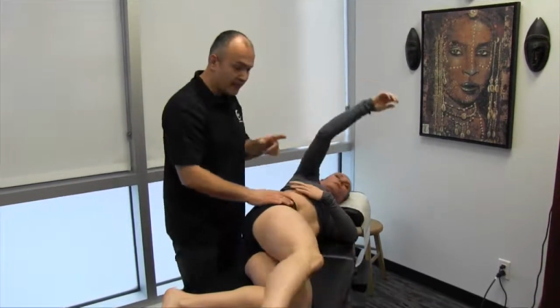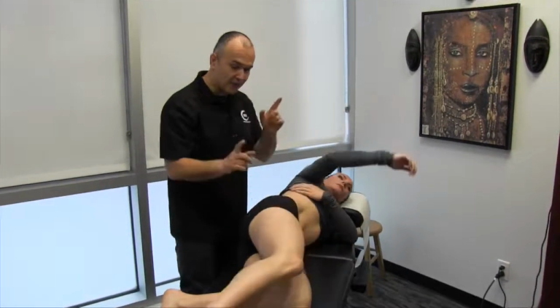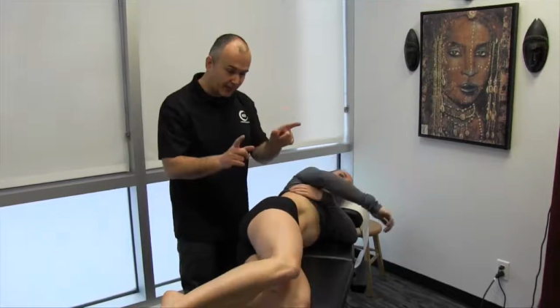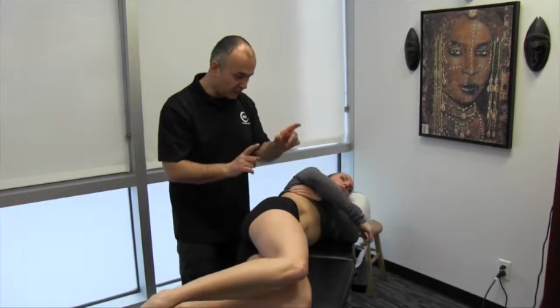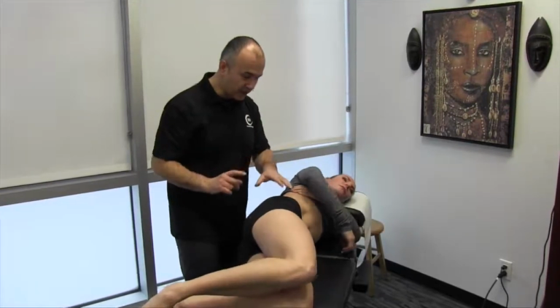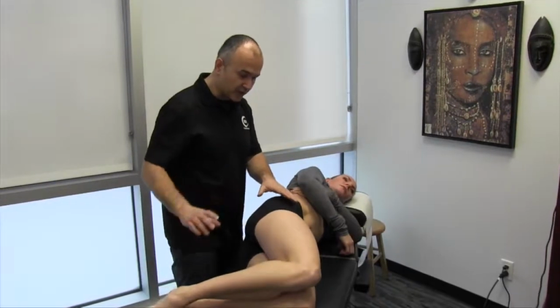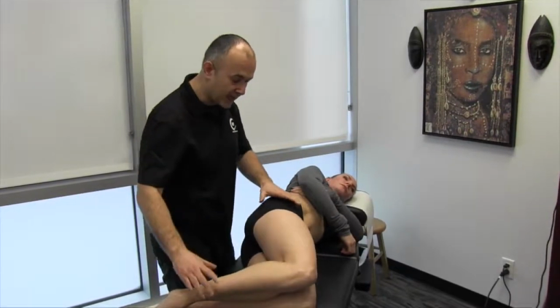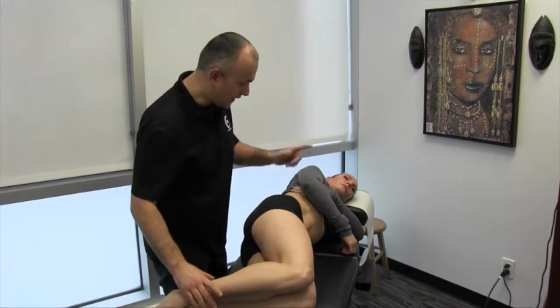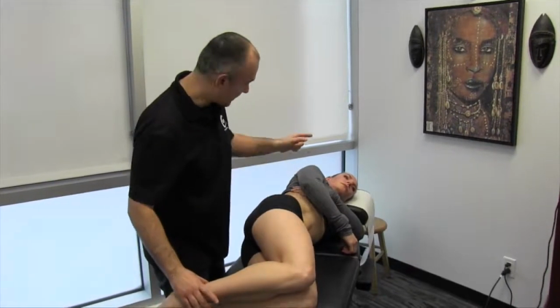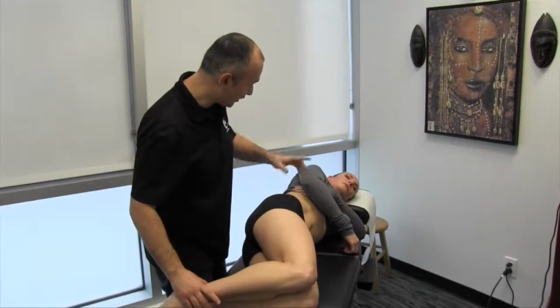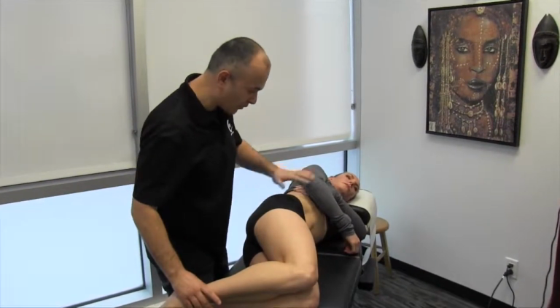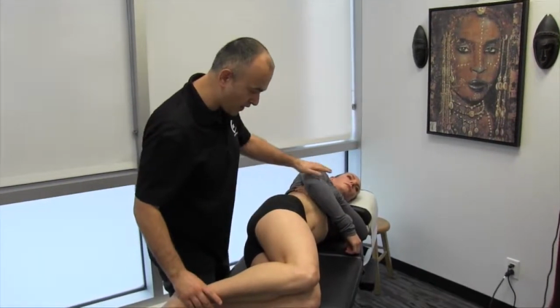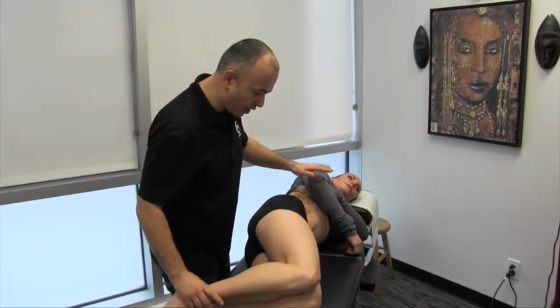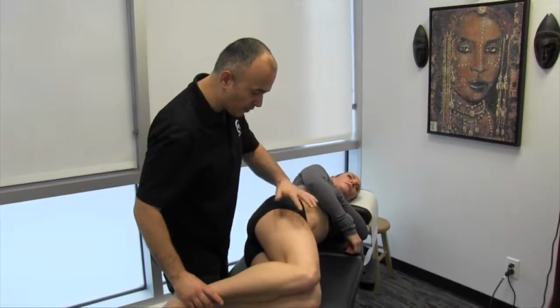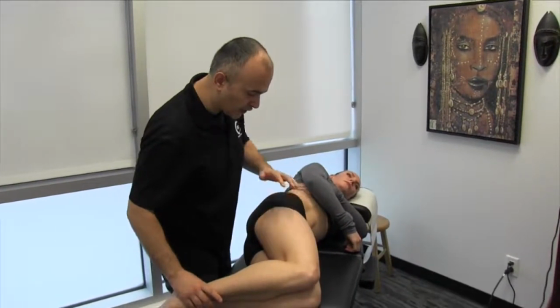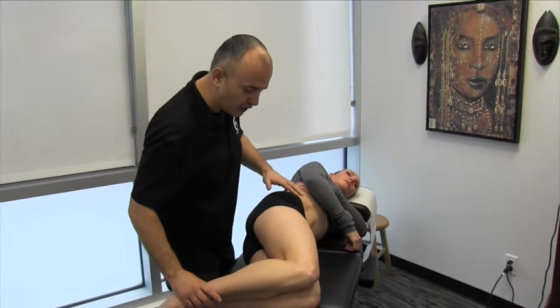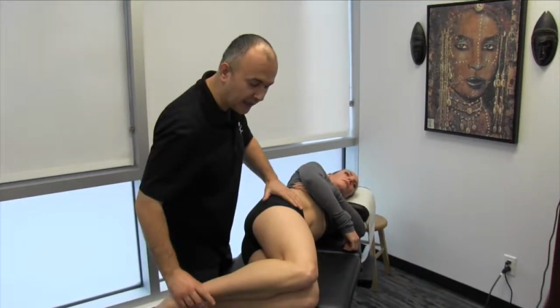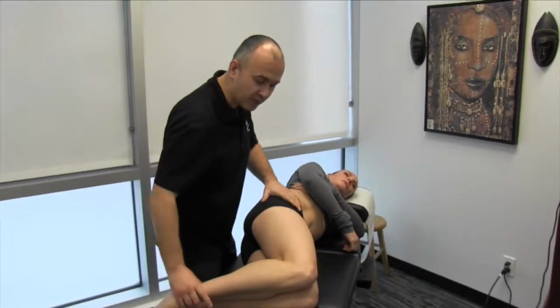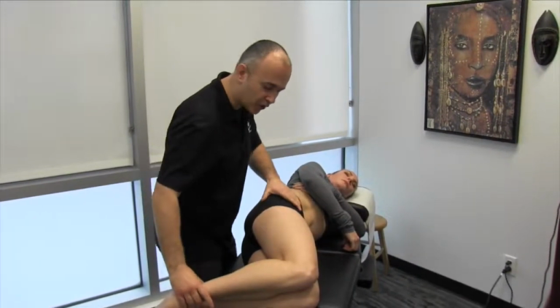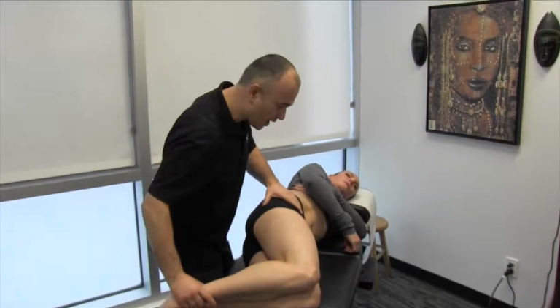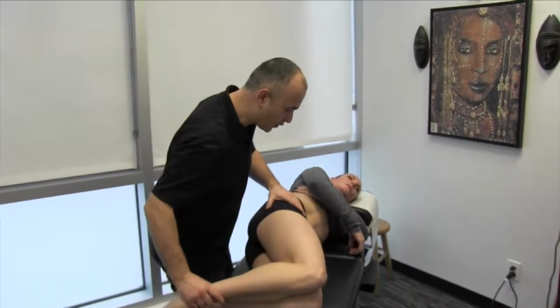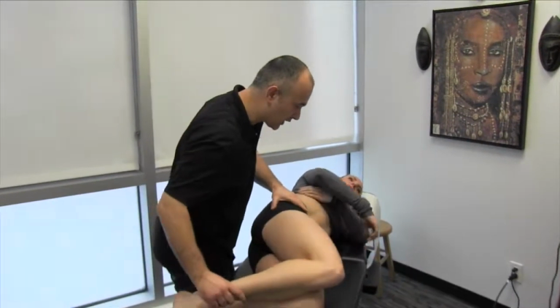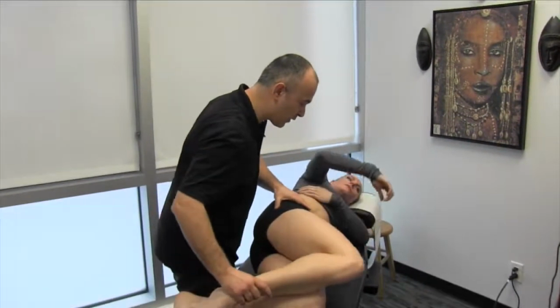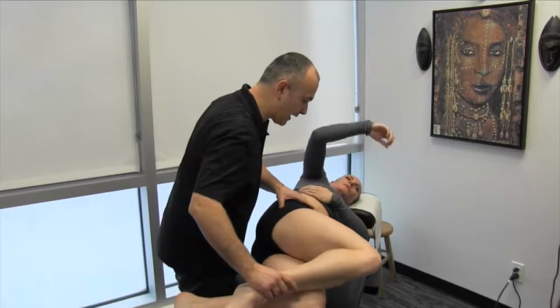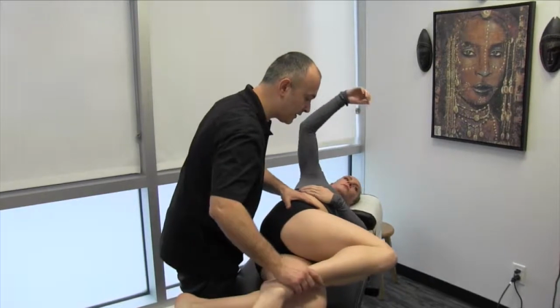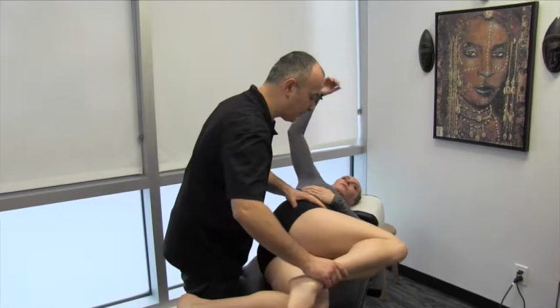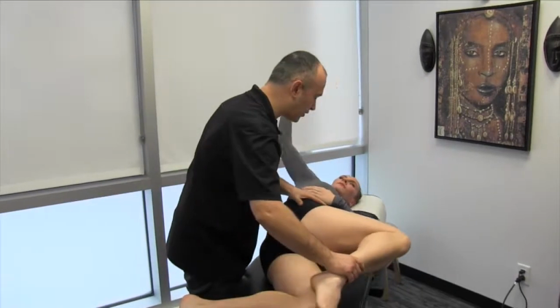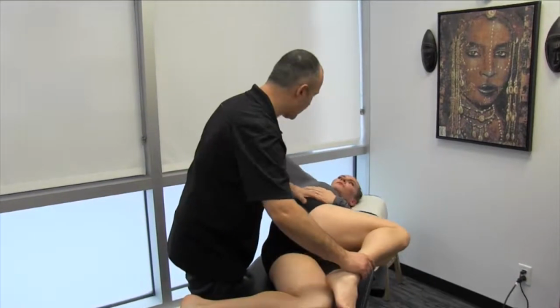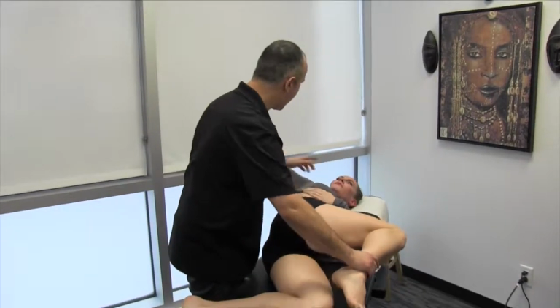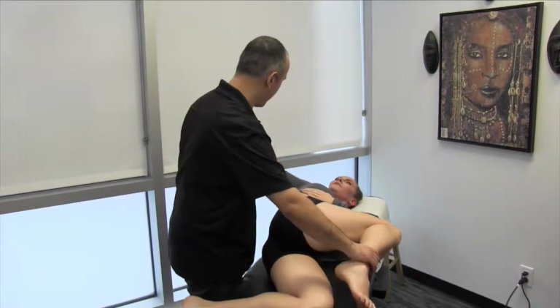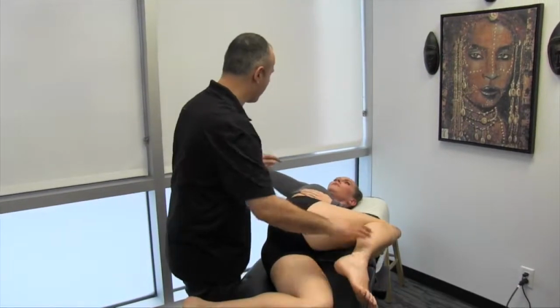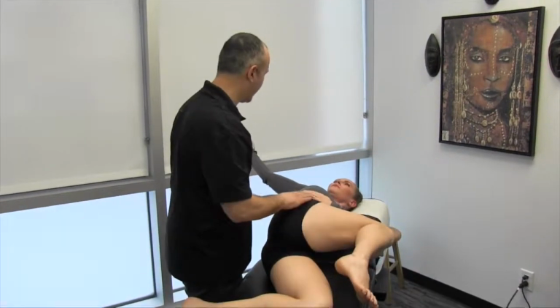A second move we'll be using is similar with the arm, but we're changing the leg motion. We're just going to bring the hip into flexion and the arm back.